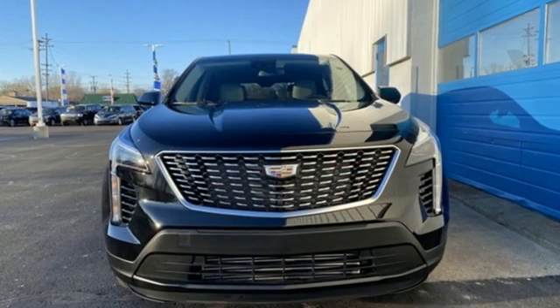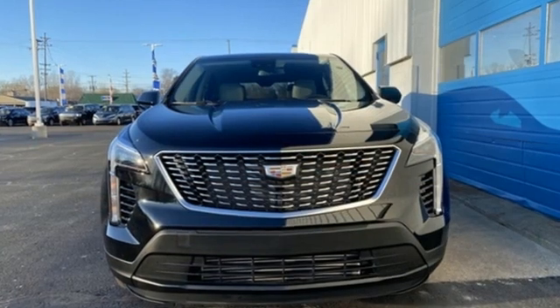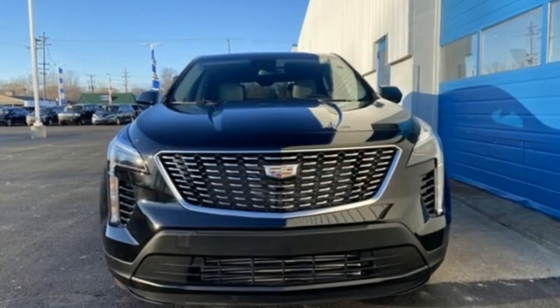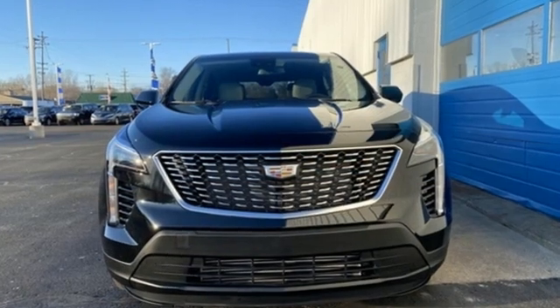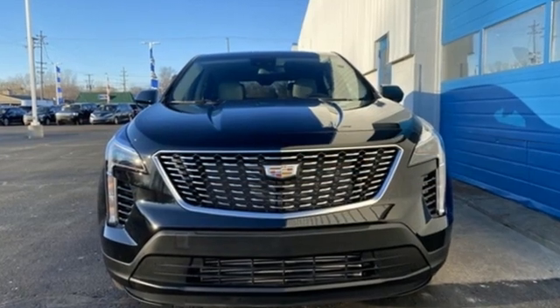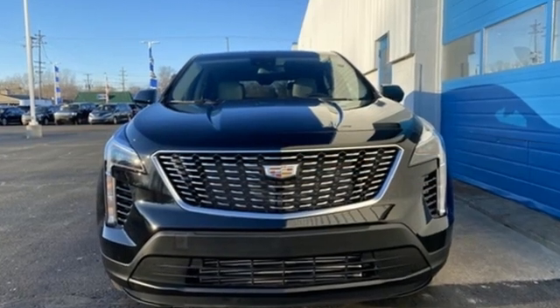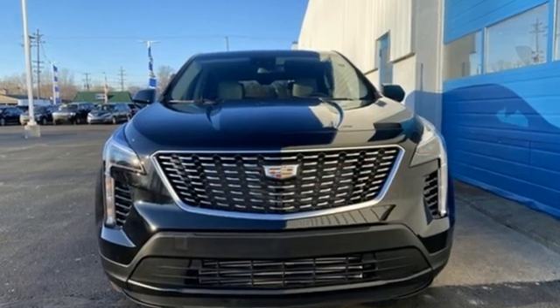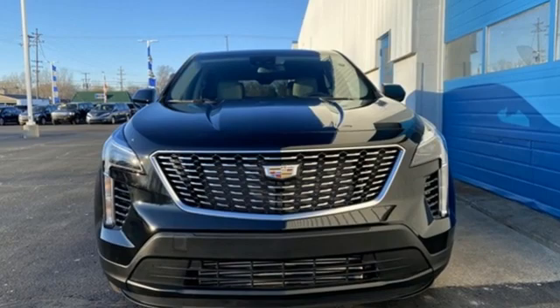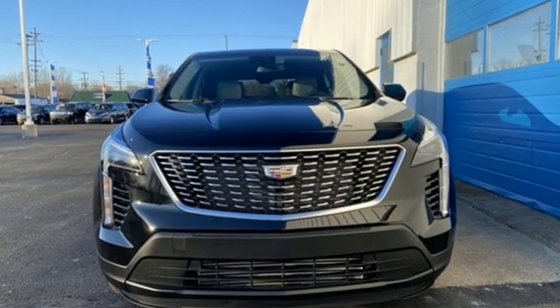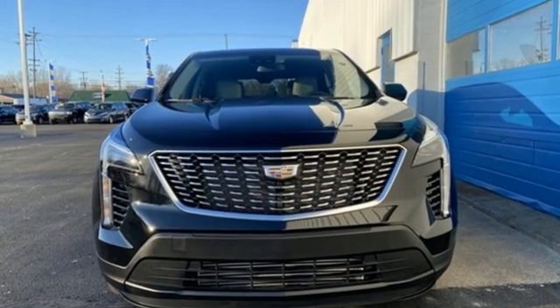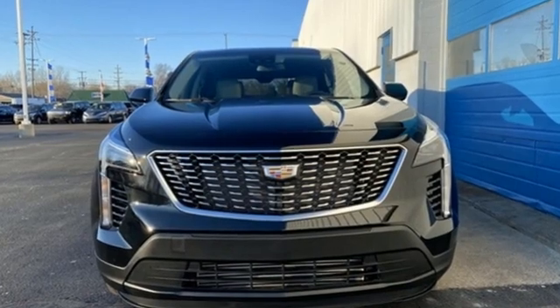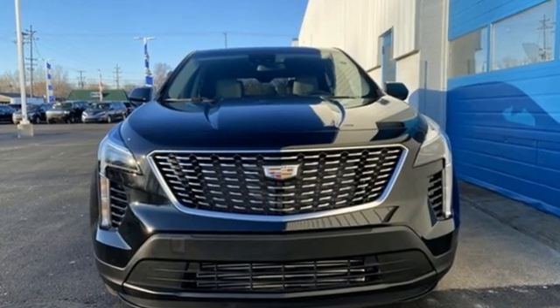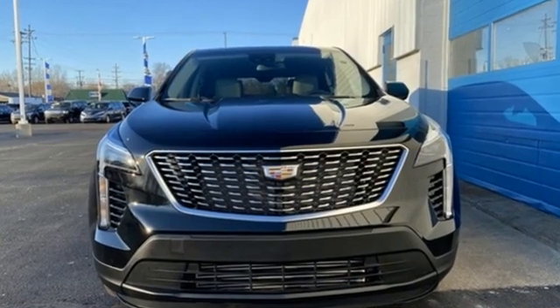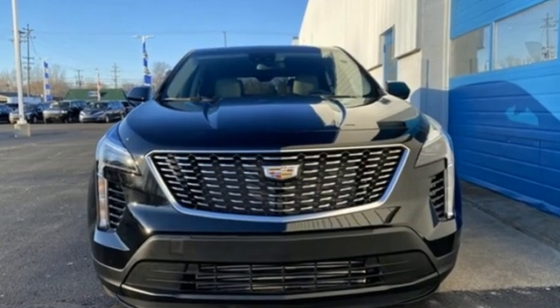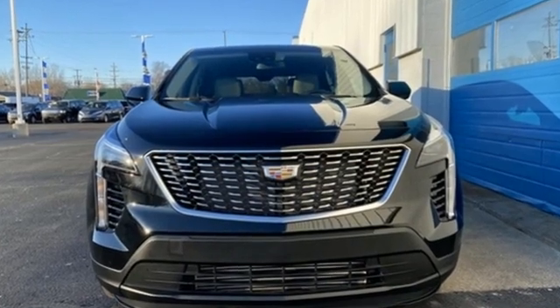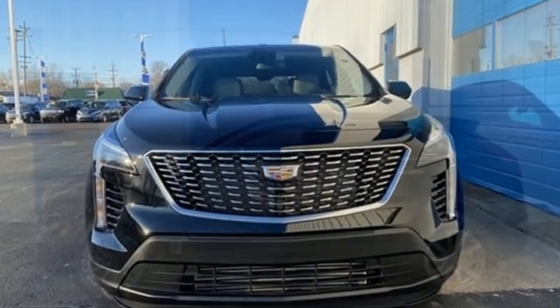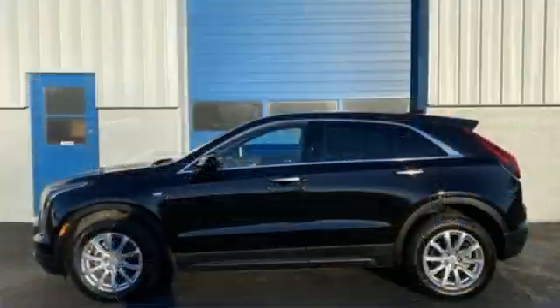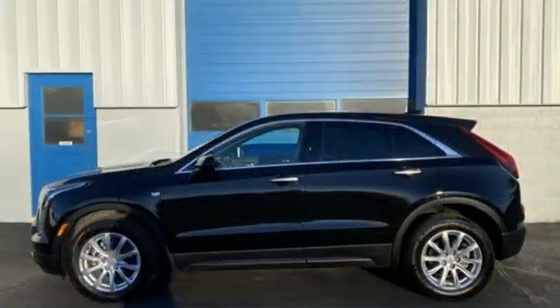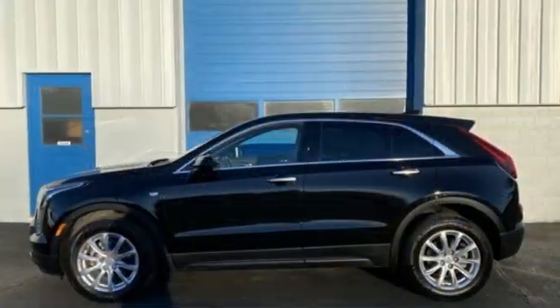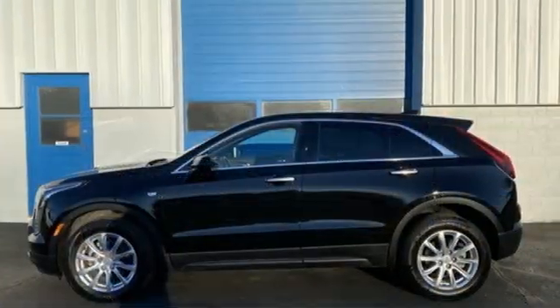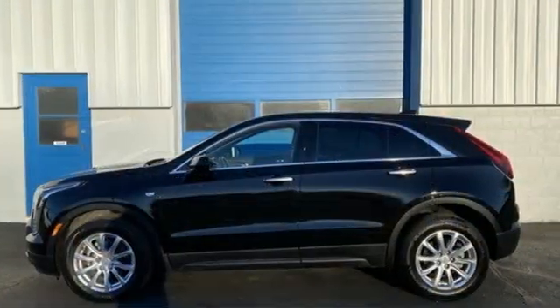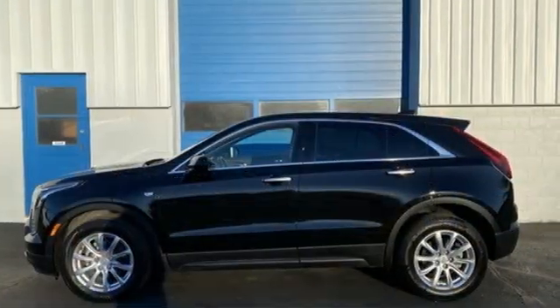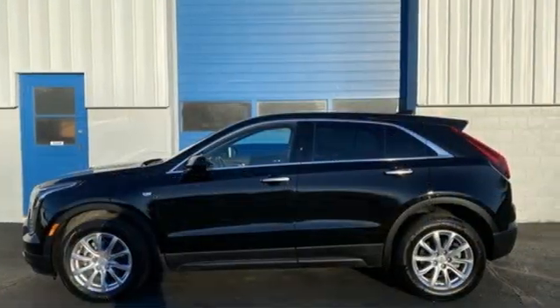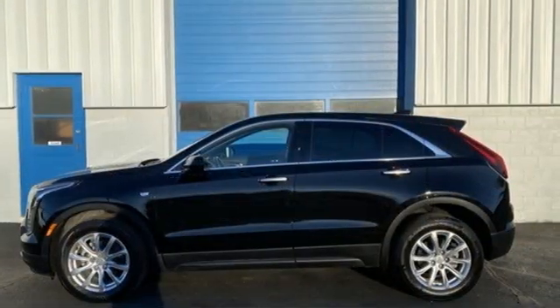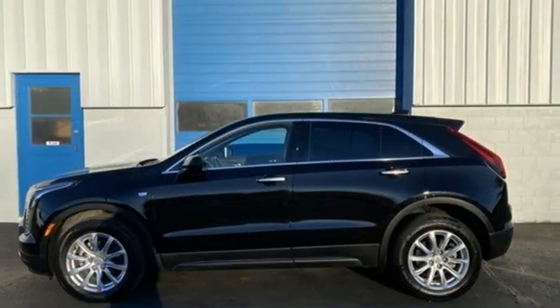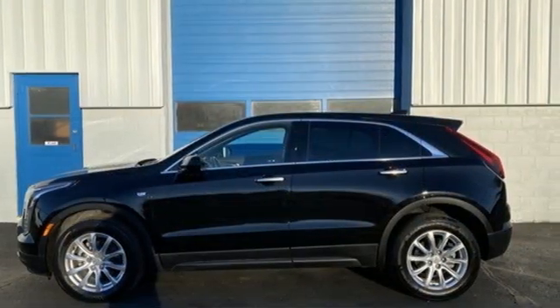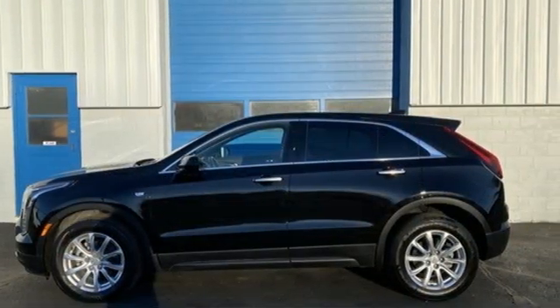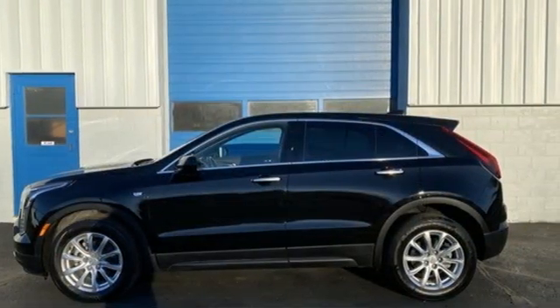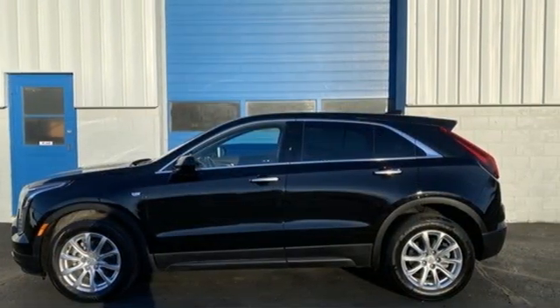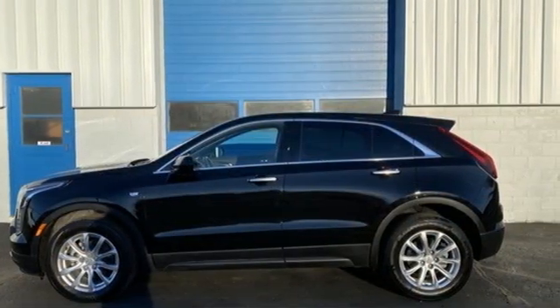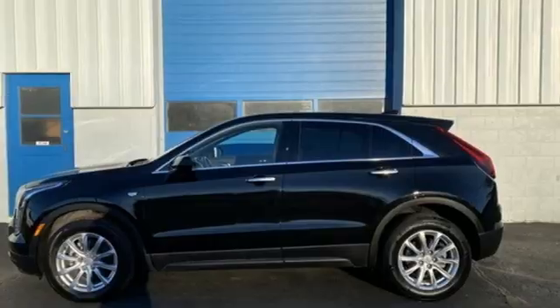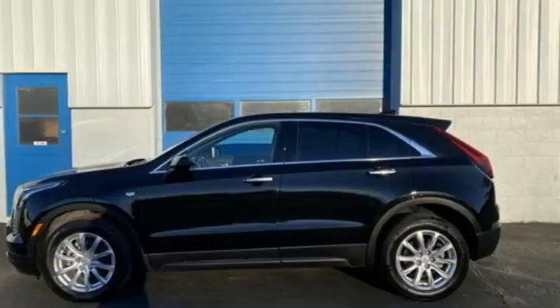For over 100 years, Cadillac has dared to drive the world forward. See what it can do for you when you take it for a test drive.